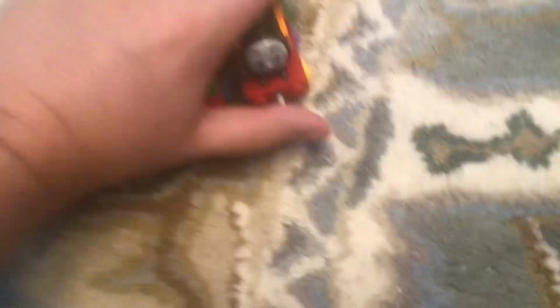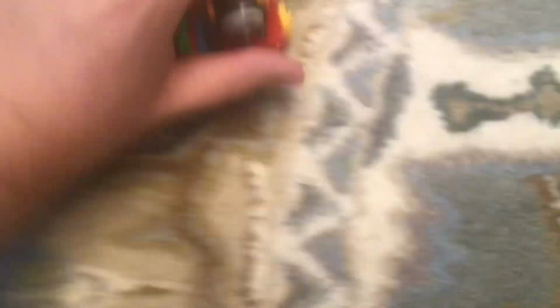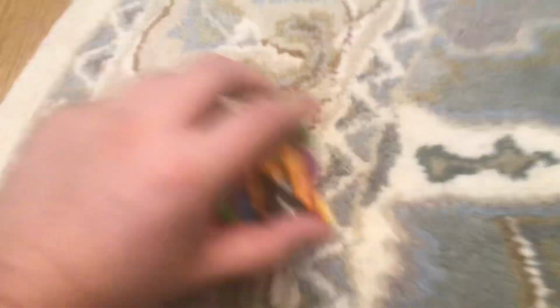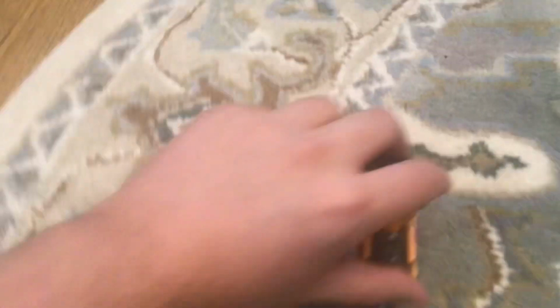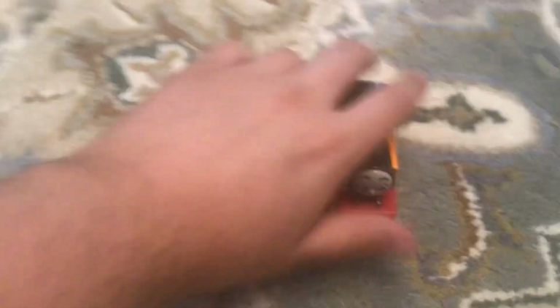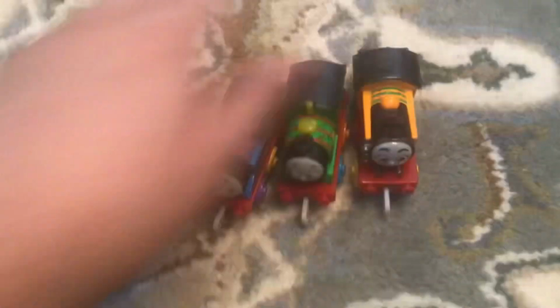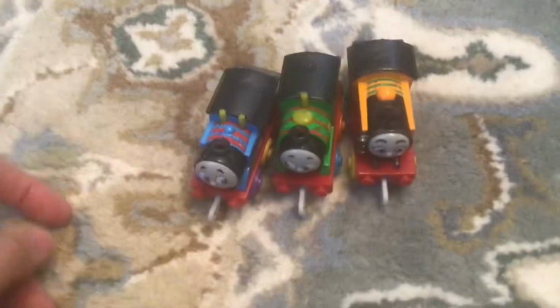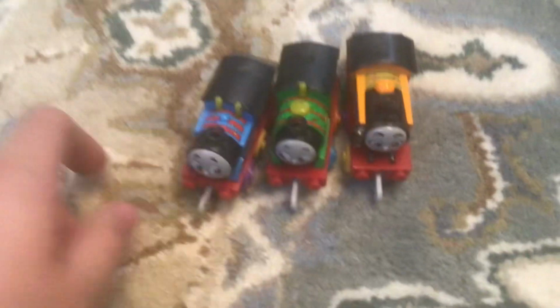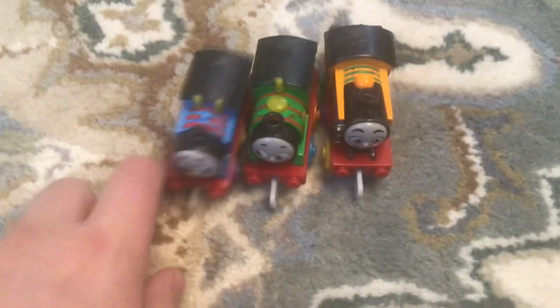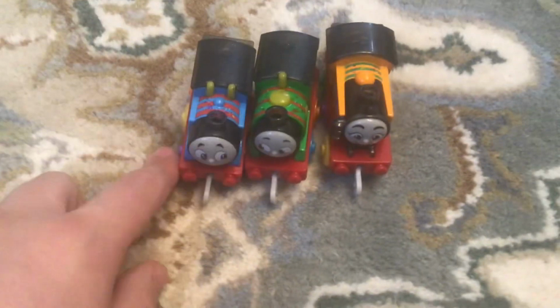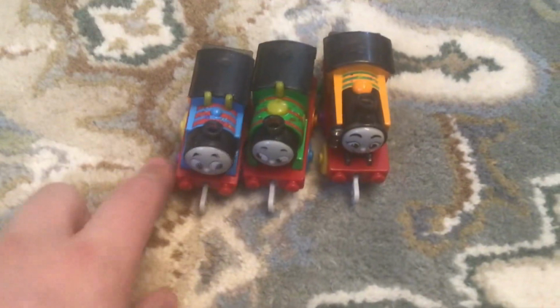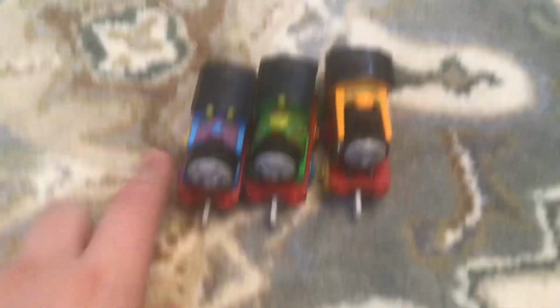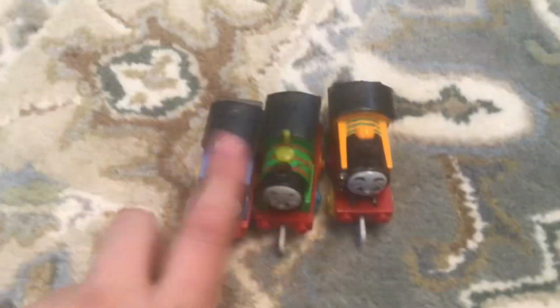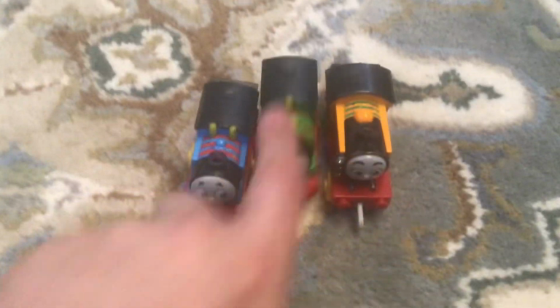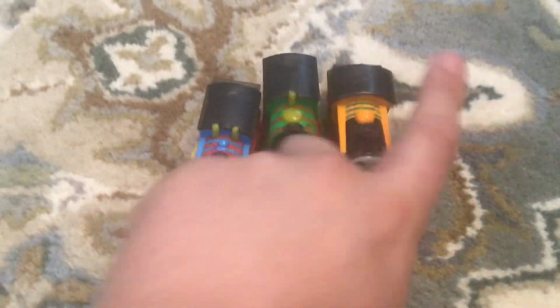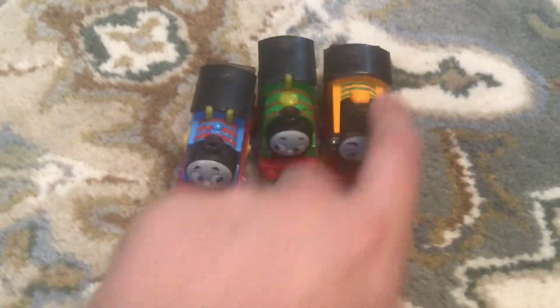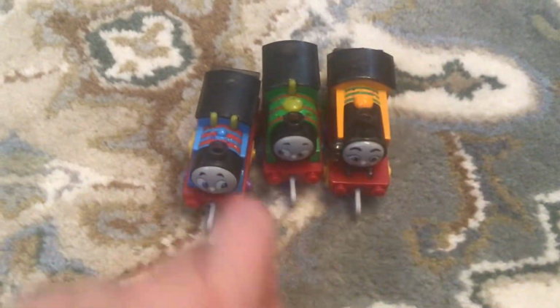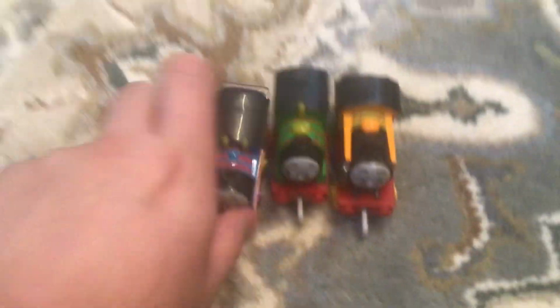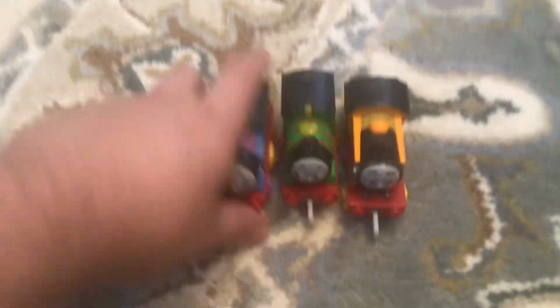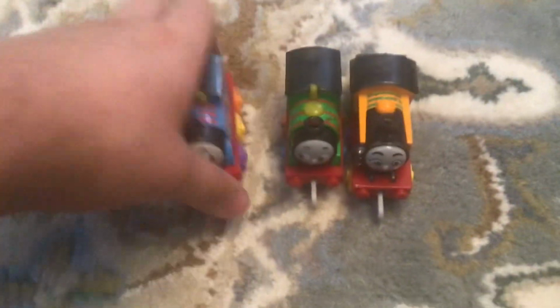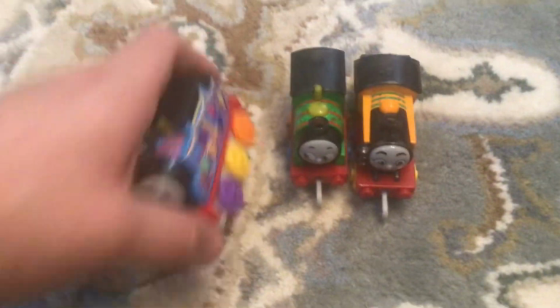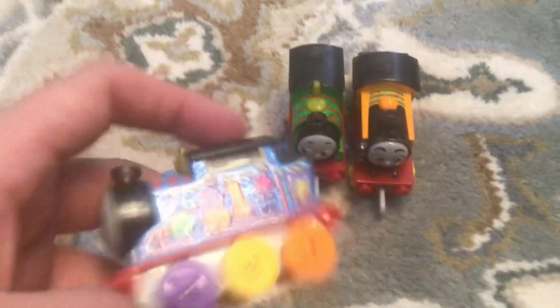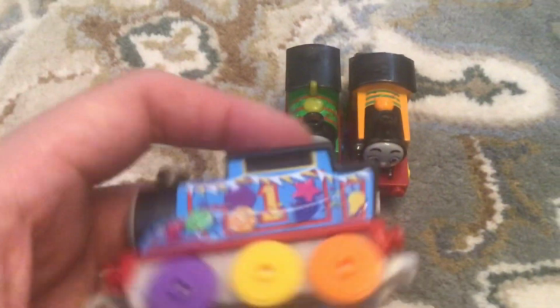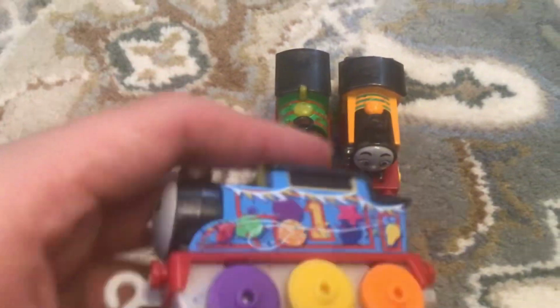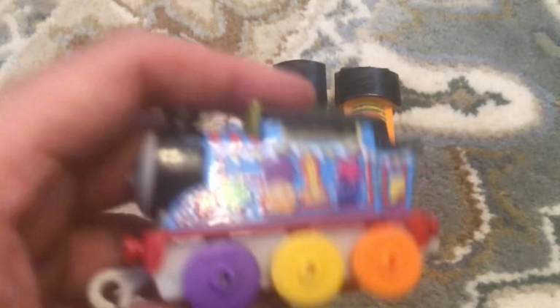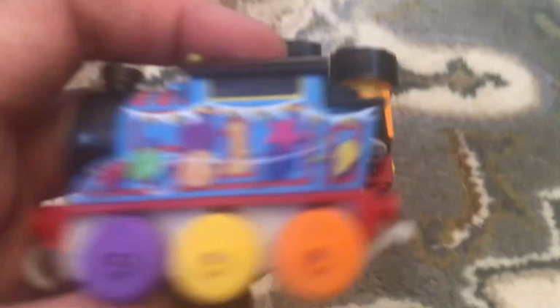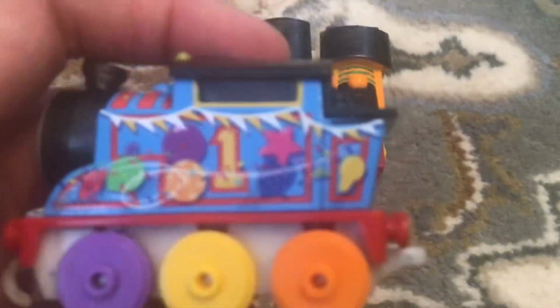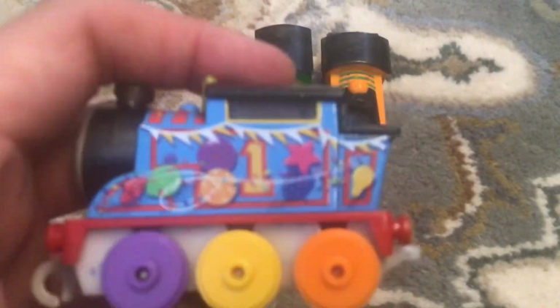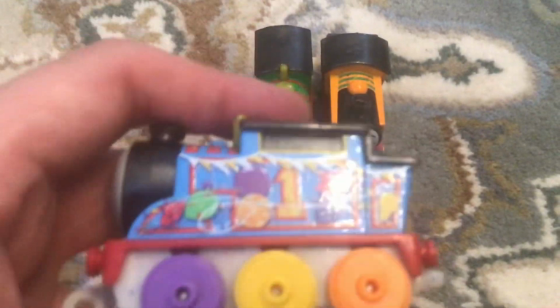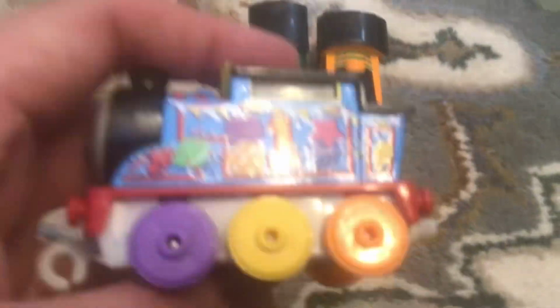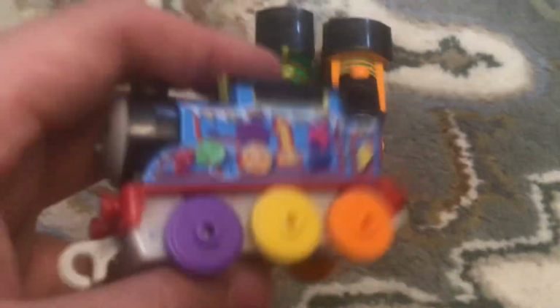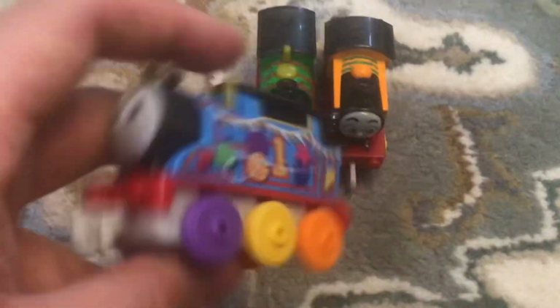Hi guys, it's me today. I got these free push-alongs from Walmart today. Let's start off with Thomas.